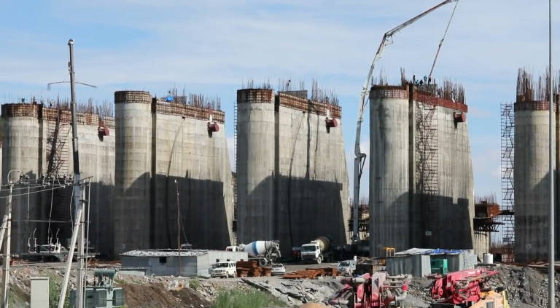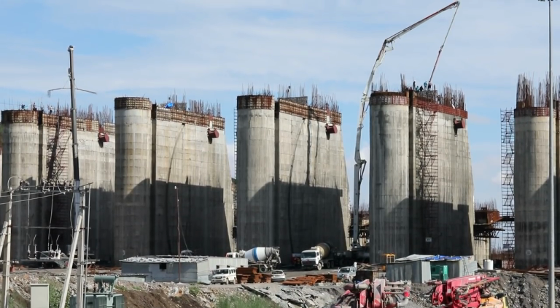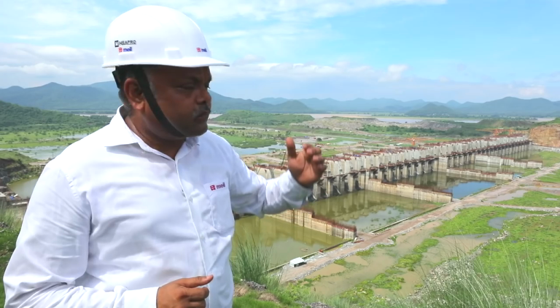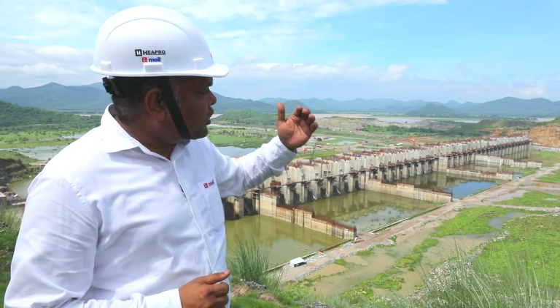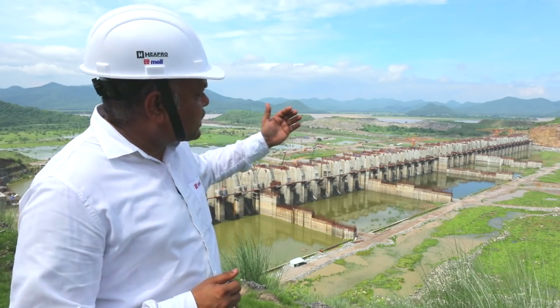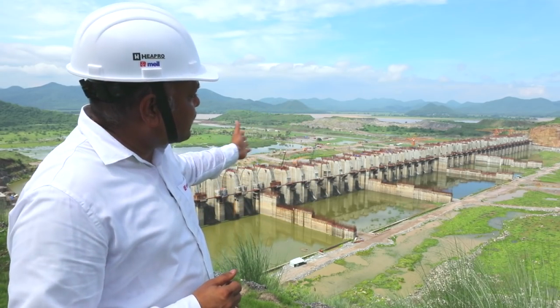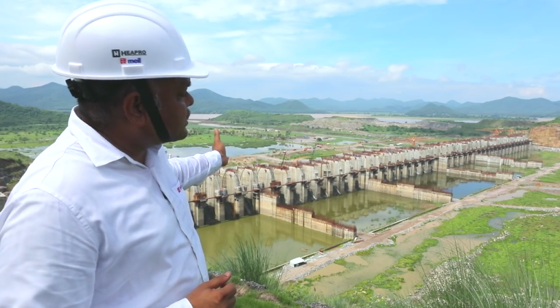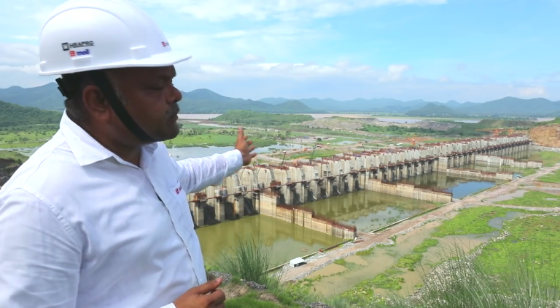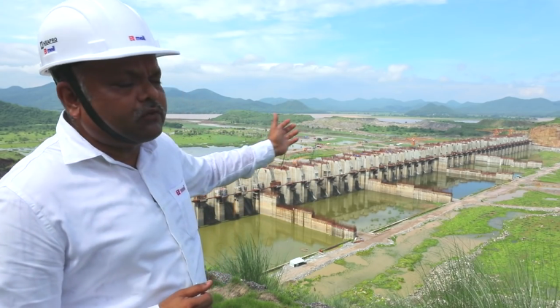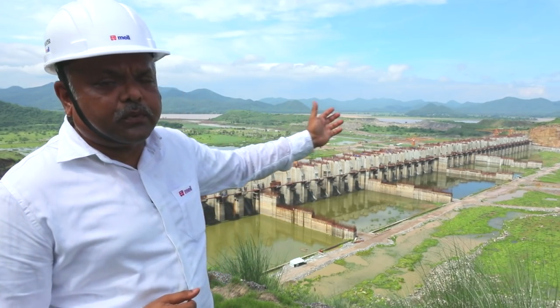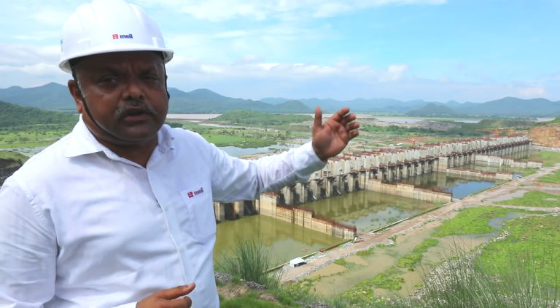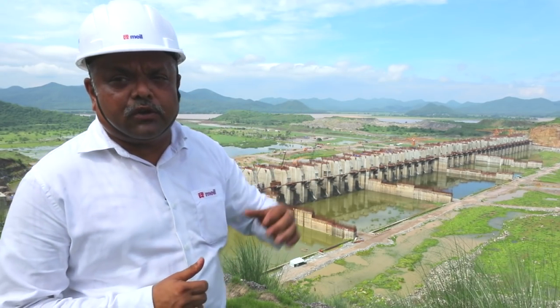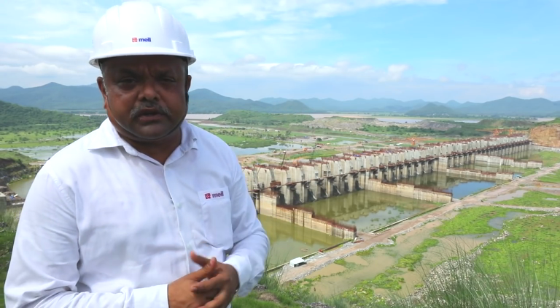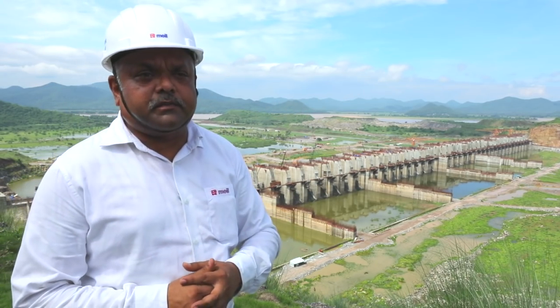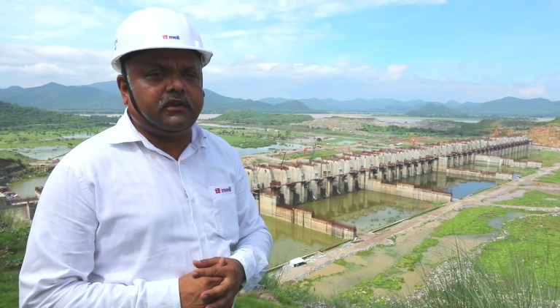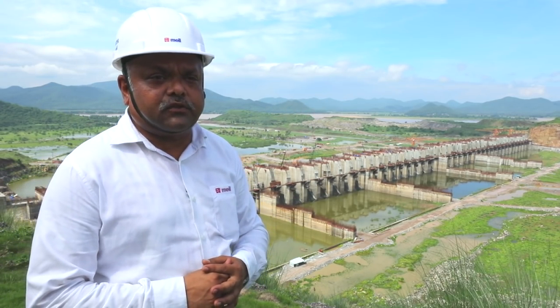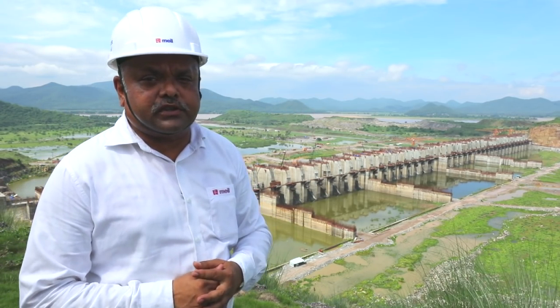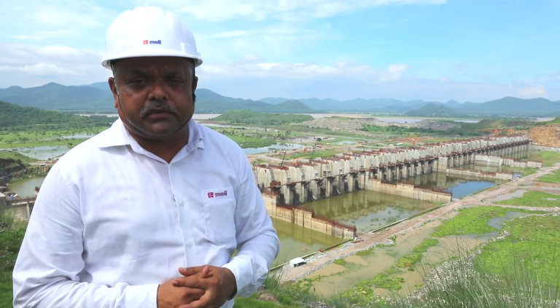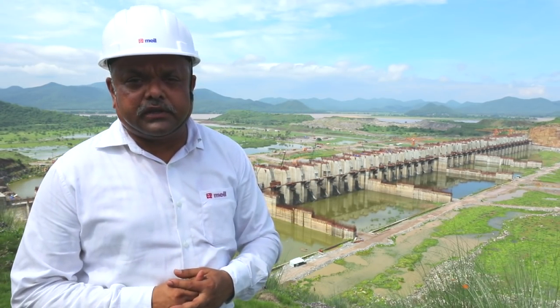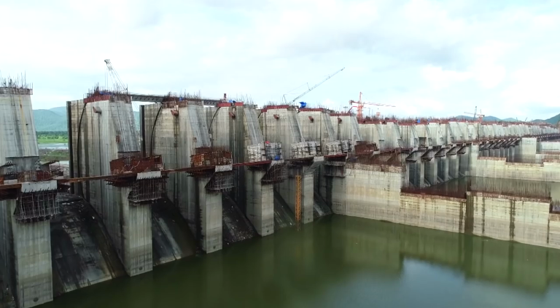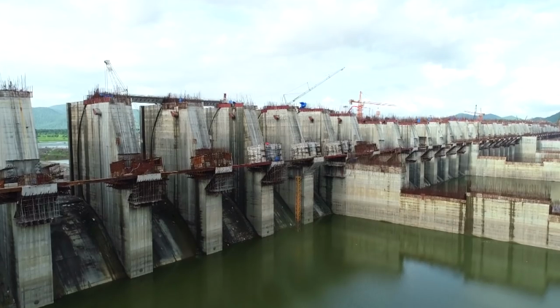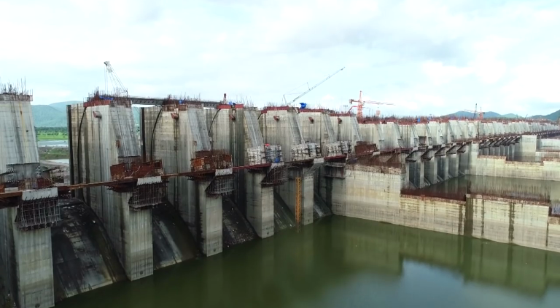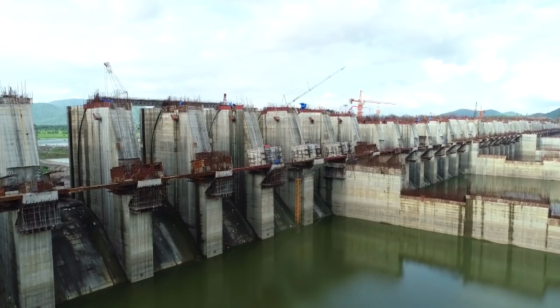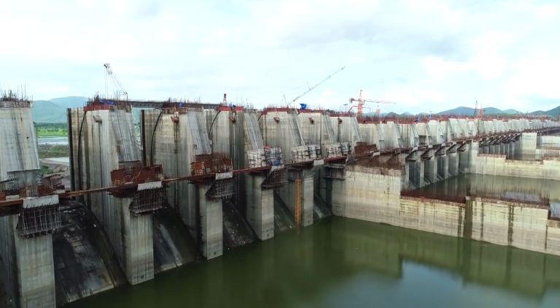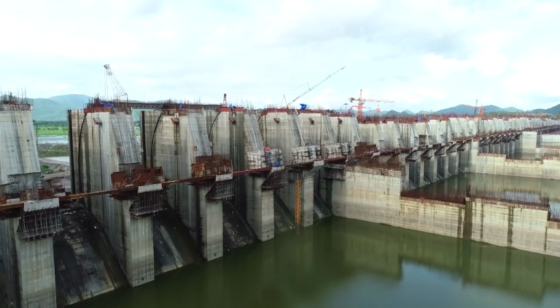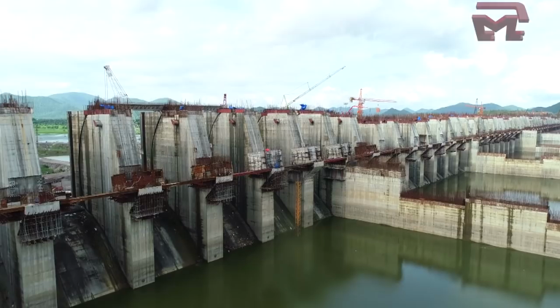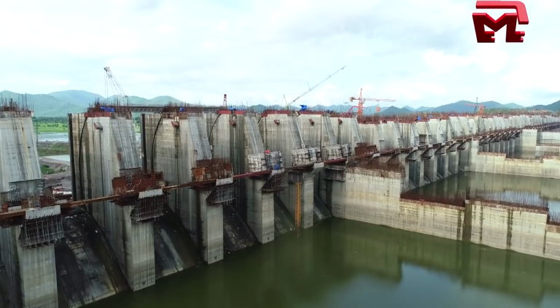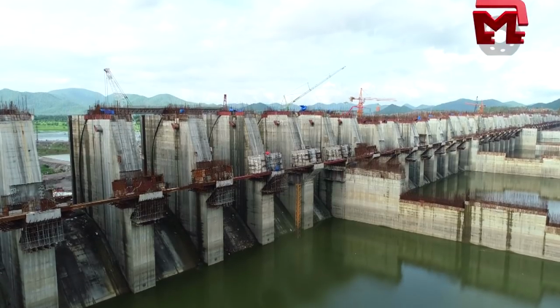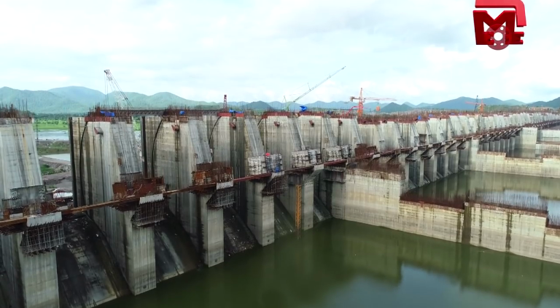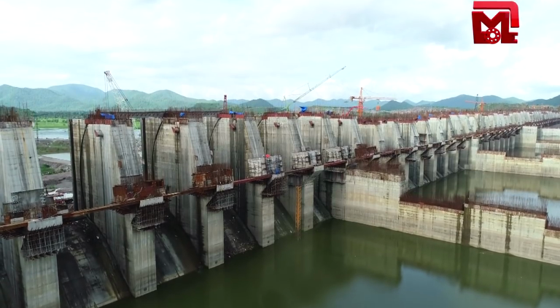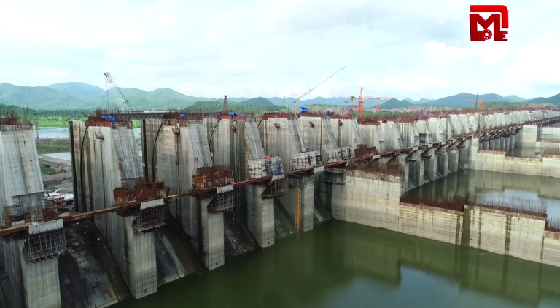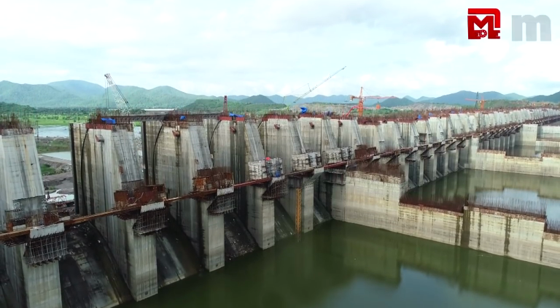The spillway is 1.1km in length. The height is 55m and the water level is 212m.